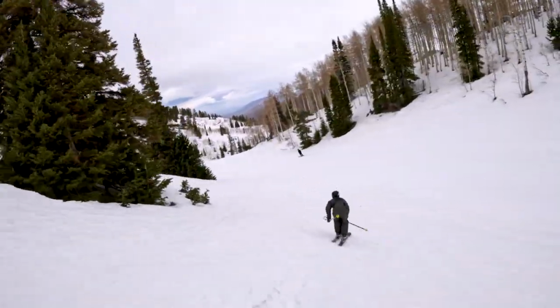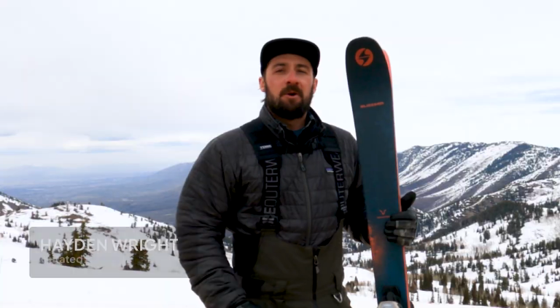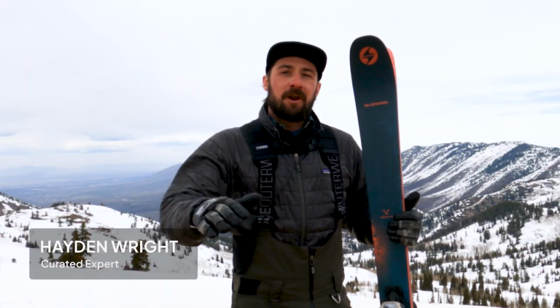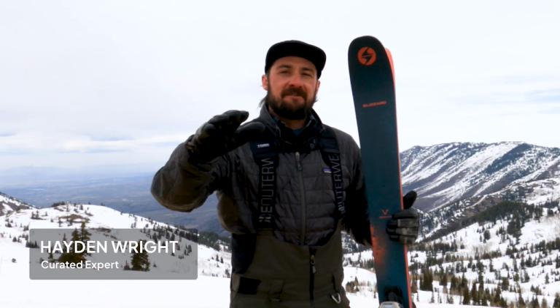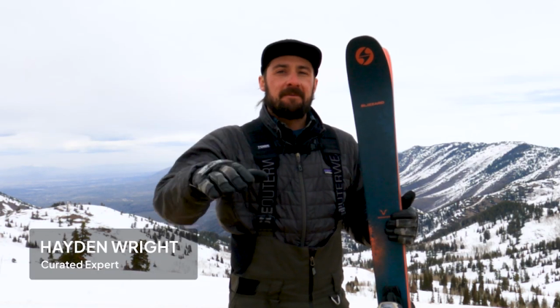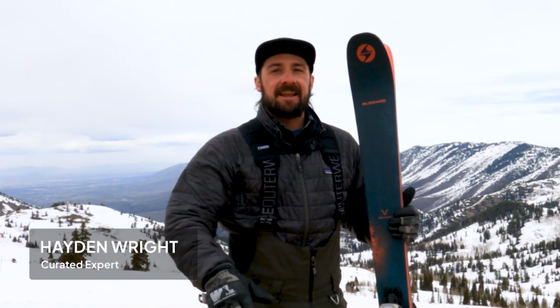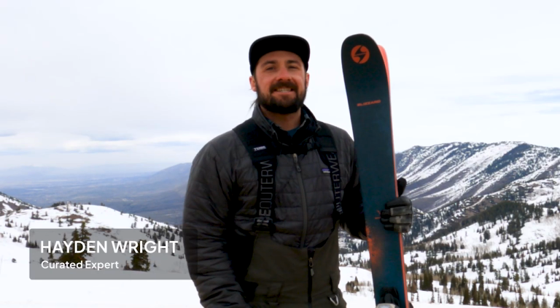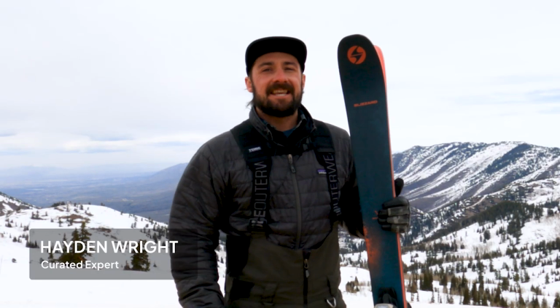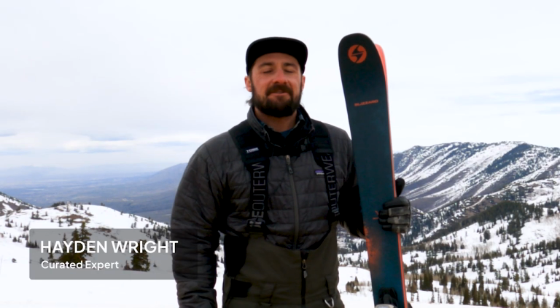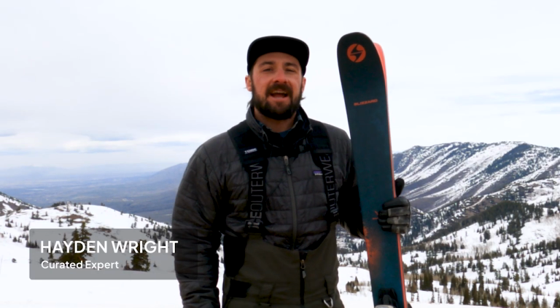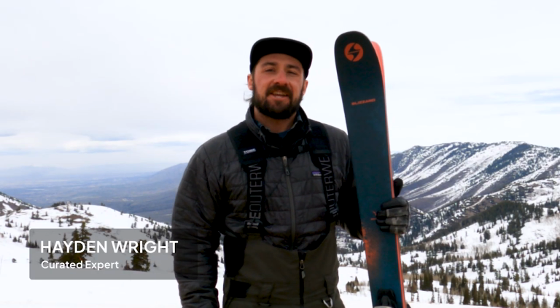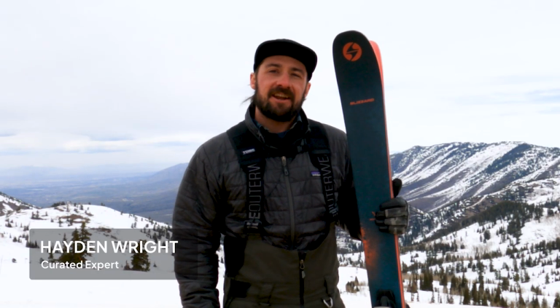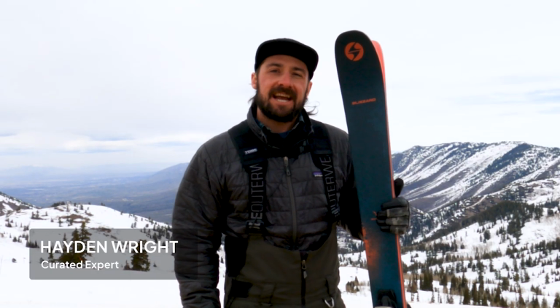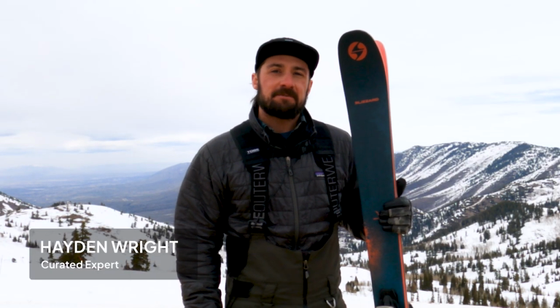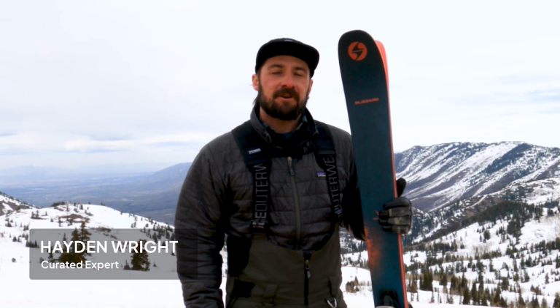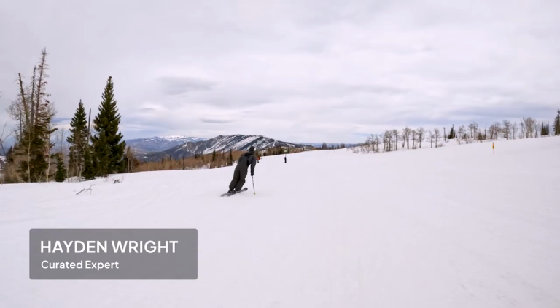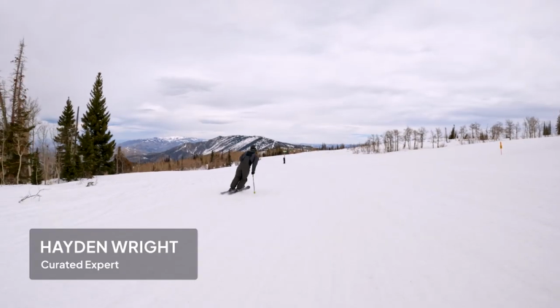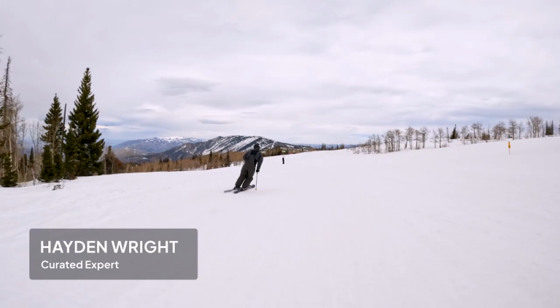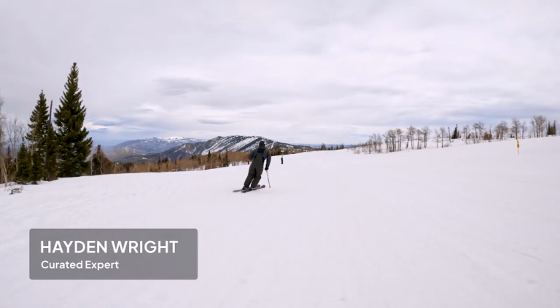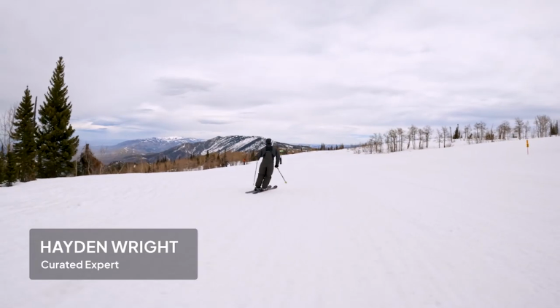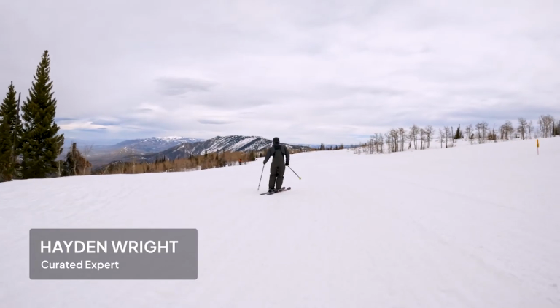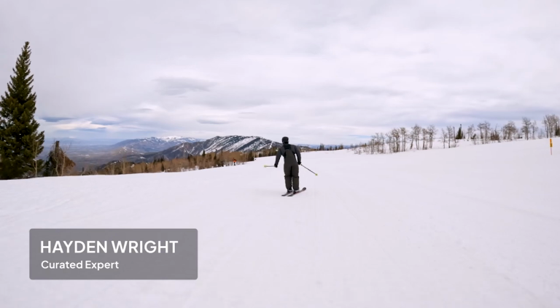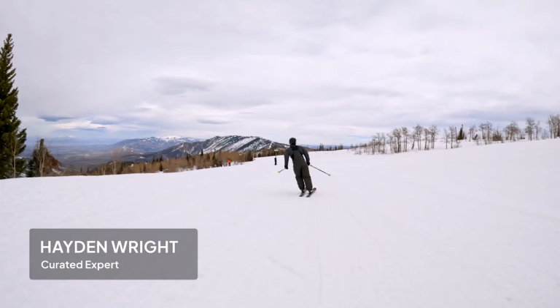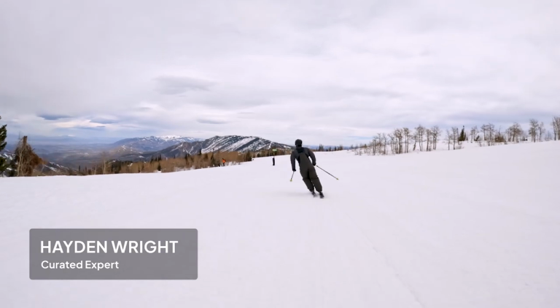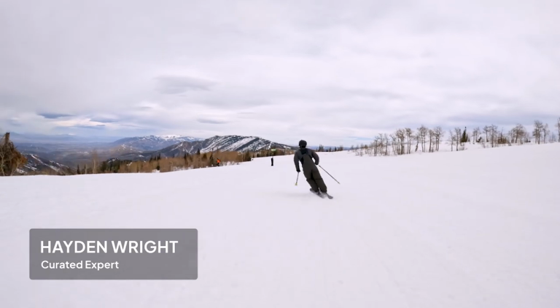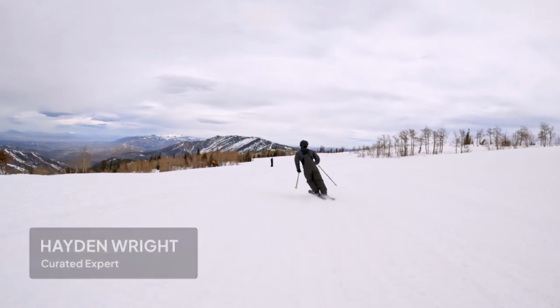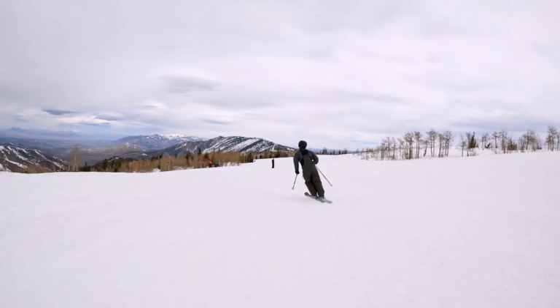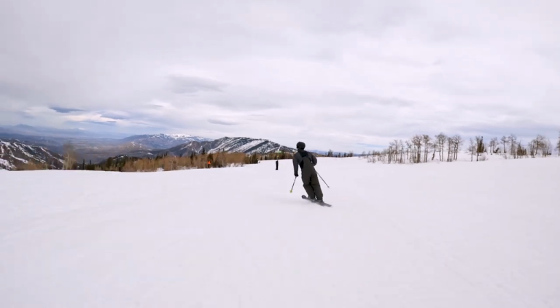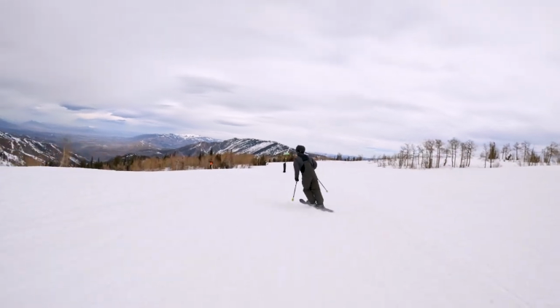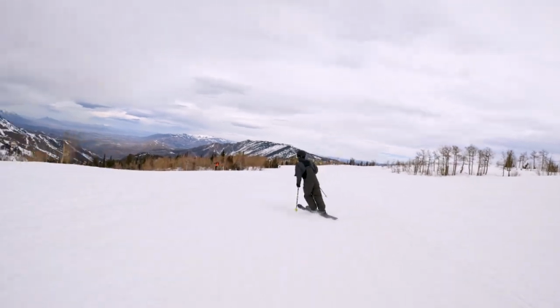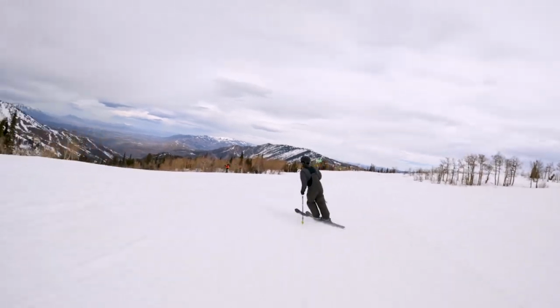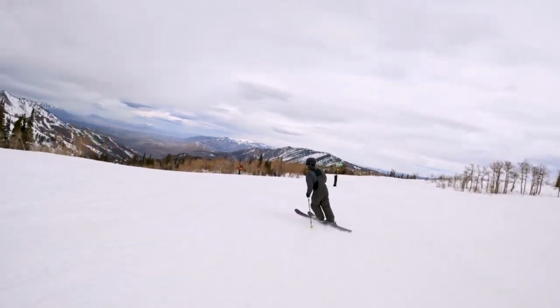What up everybody? This is Hayden Wright, Curated Expert. Today we're out in beautiful Utah at Powder Mountain.